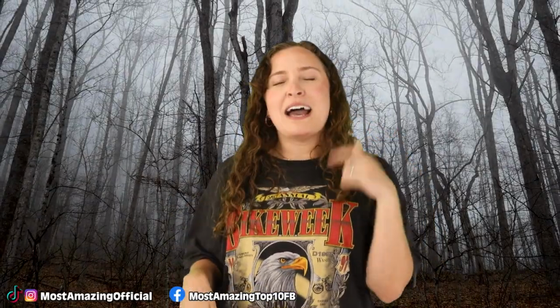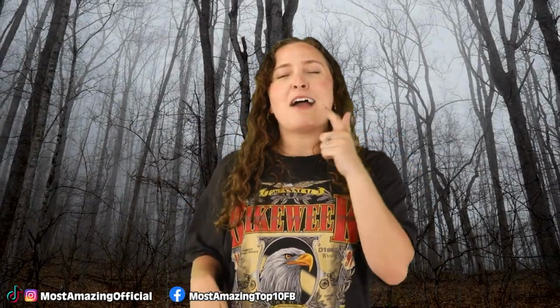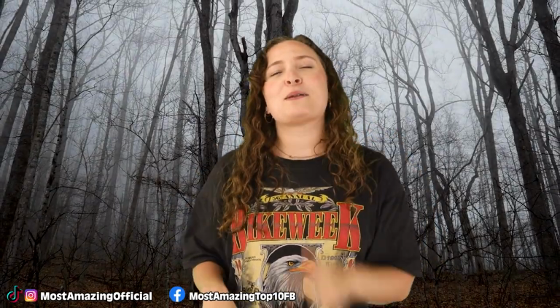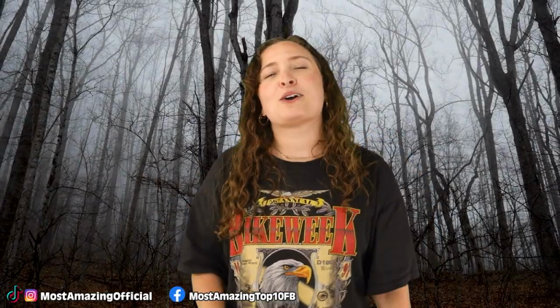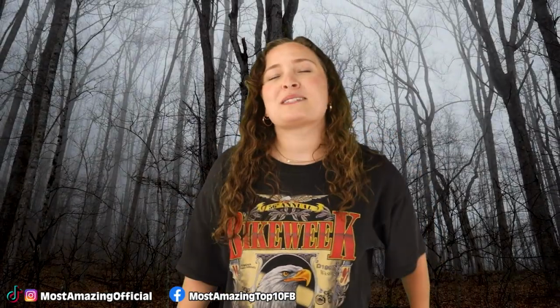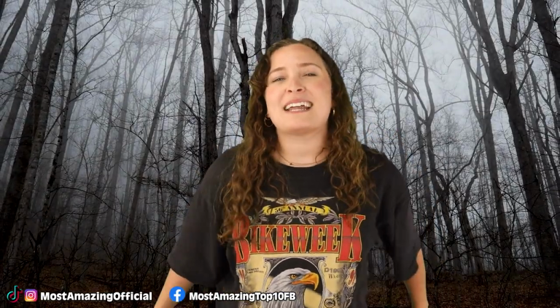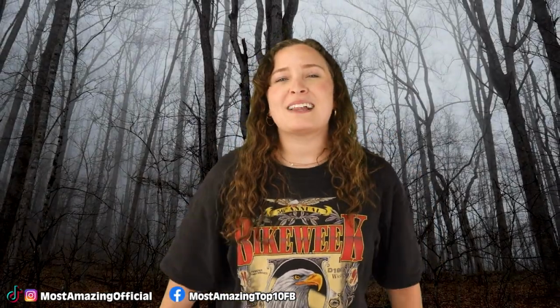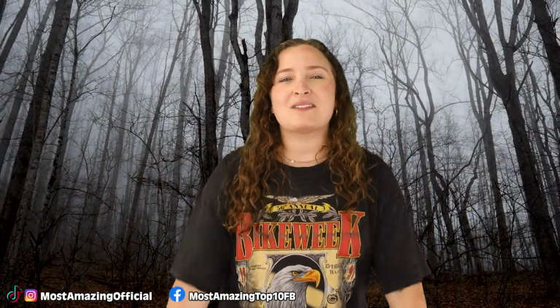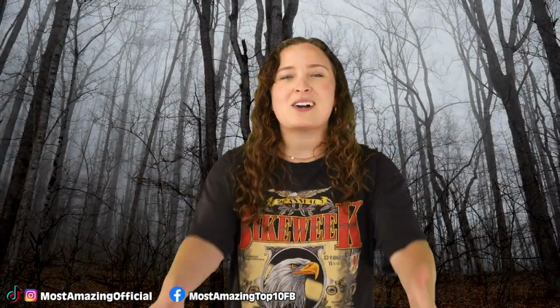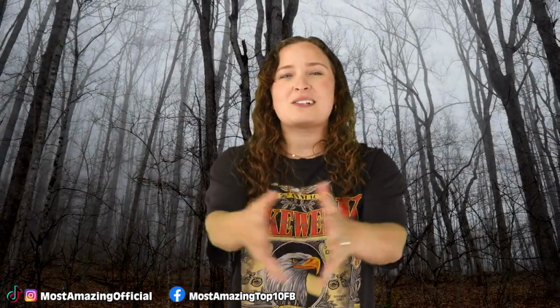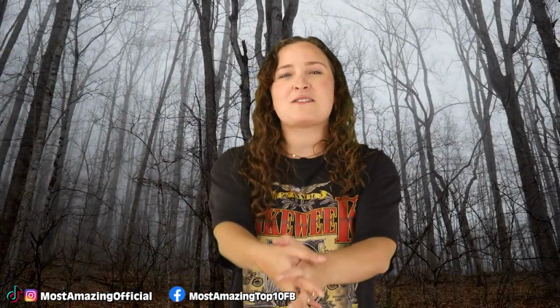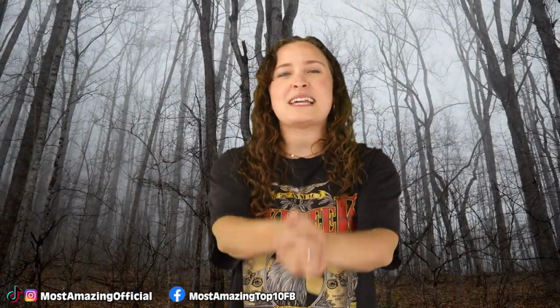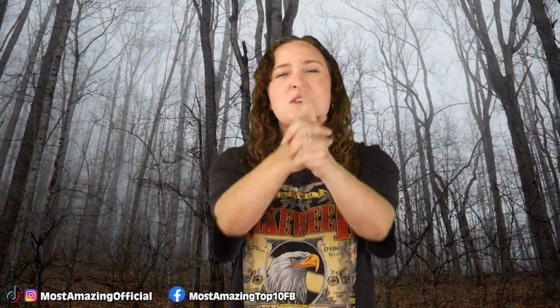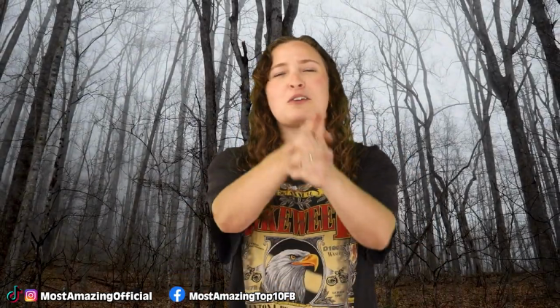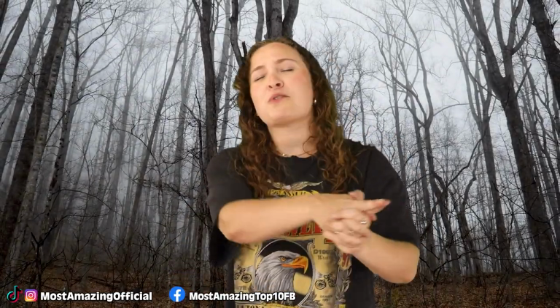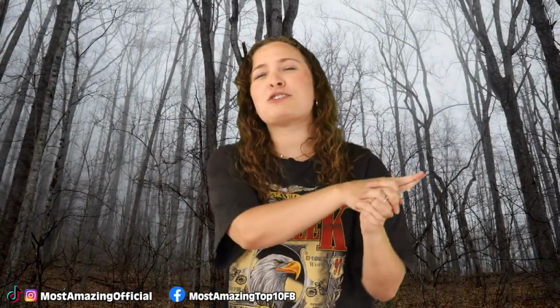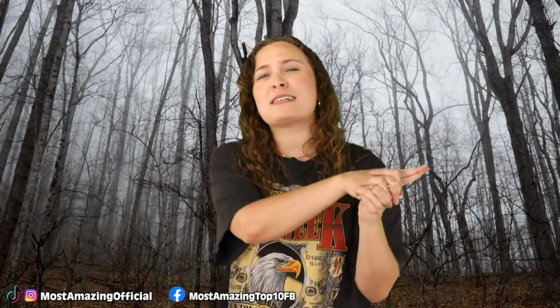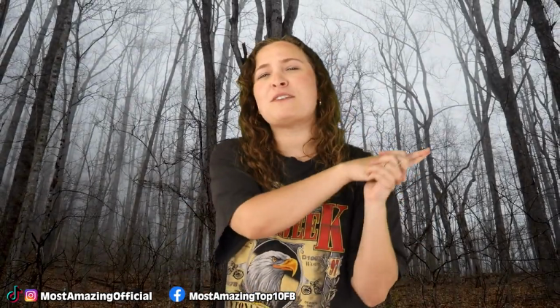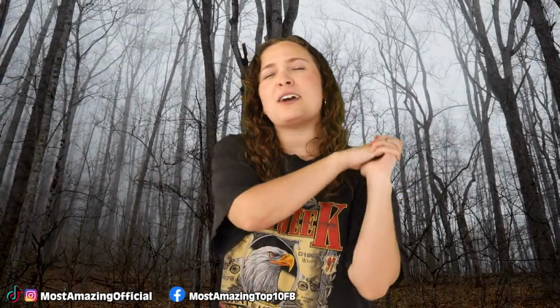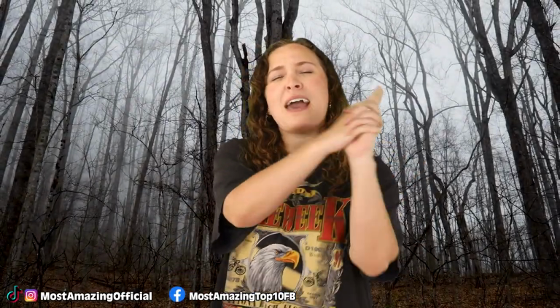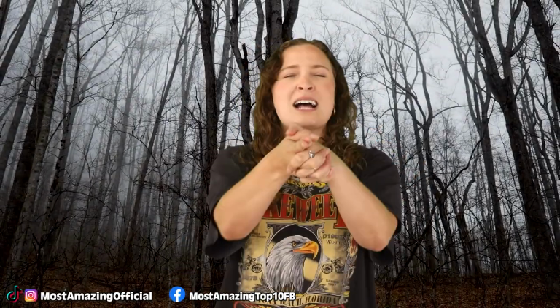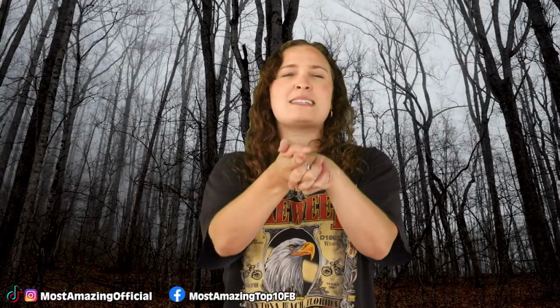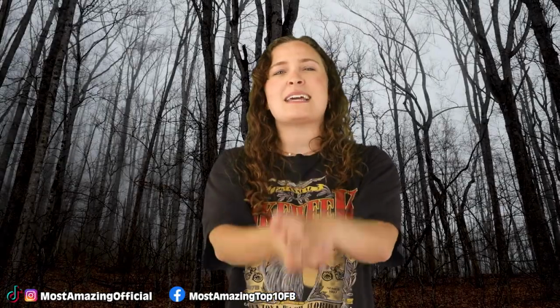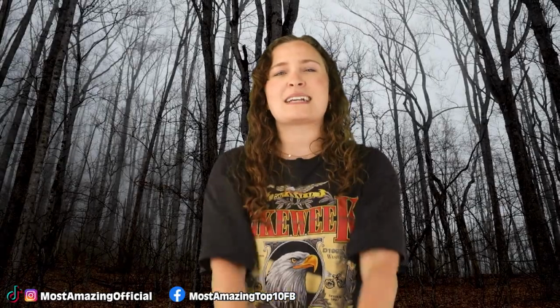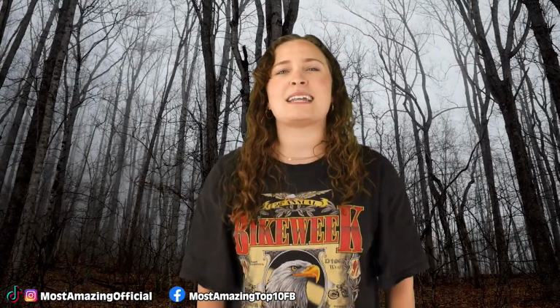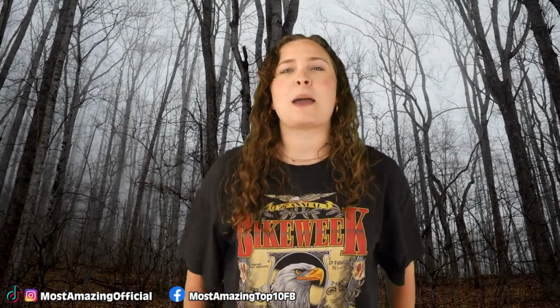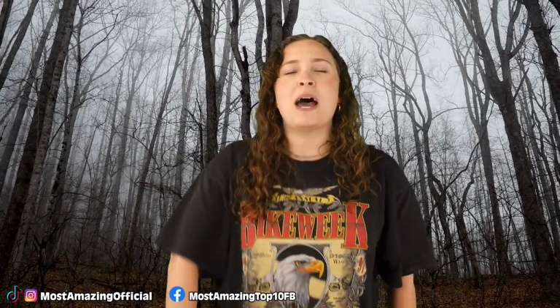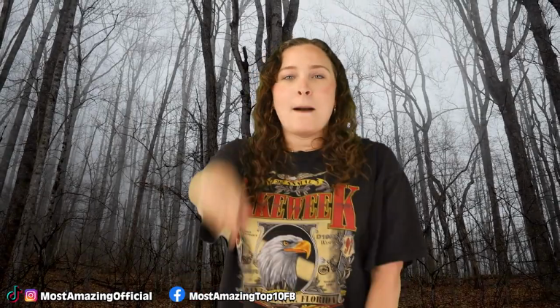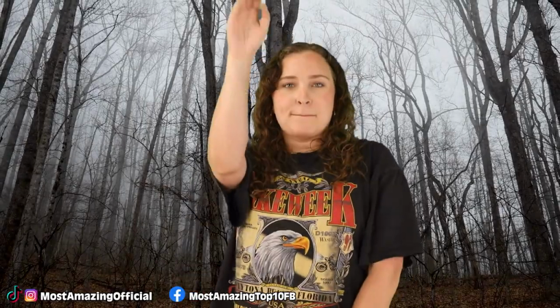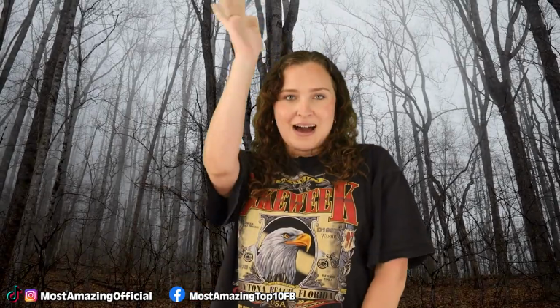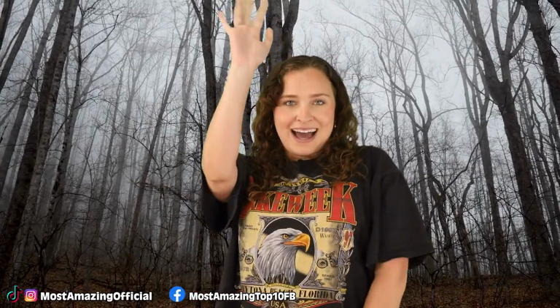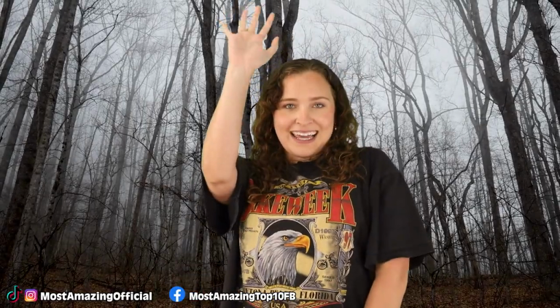I've been your host today, Olivia Kozlowski. Thank you for watching this video and I'll see you next time. Bye!